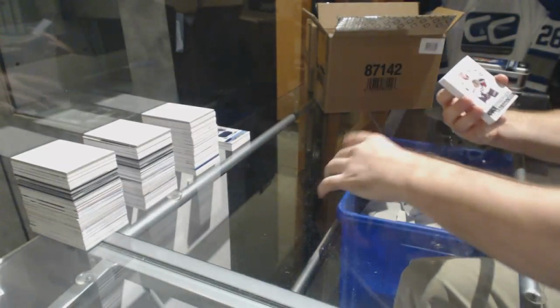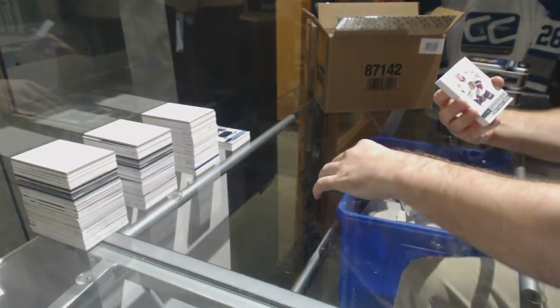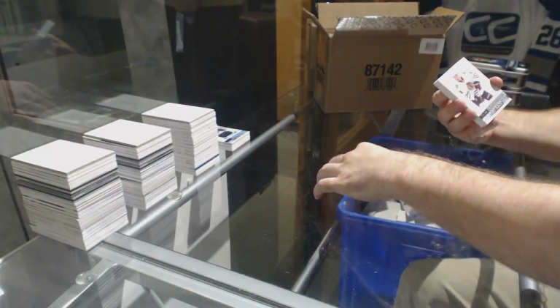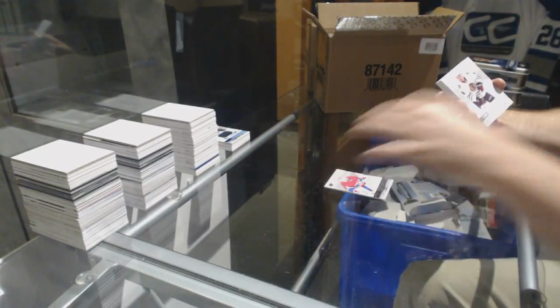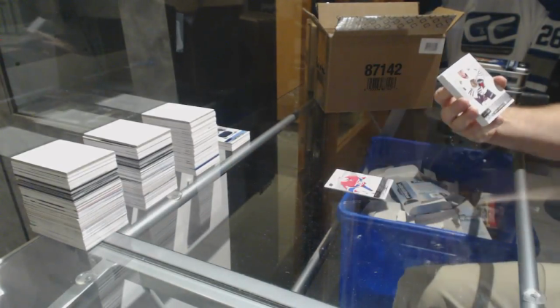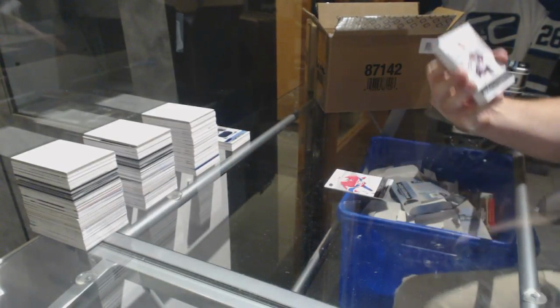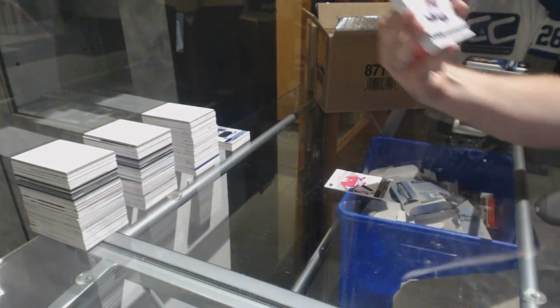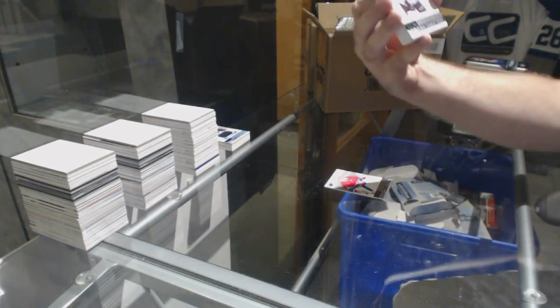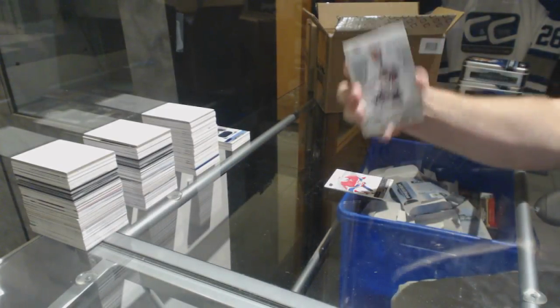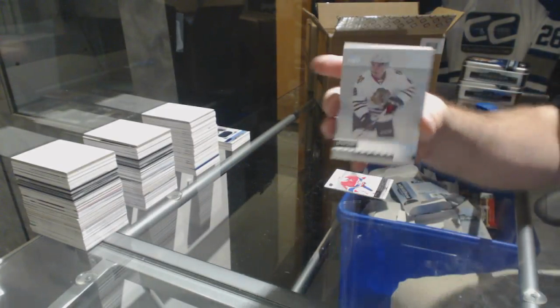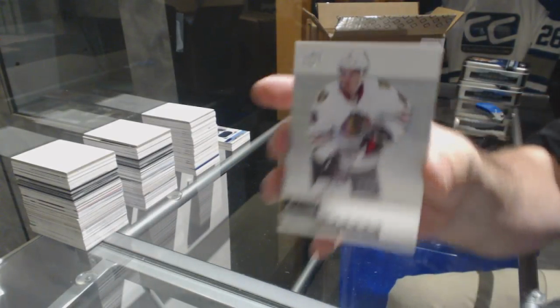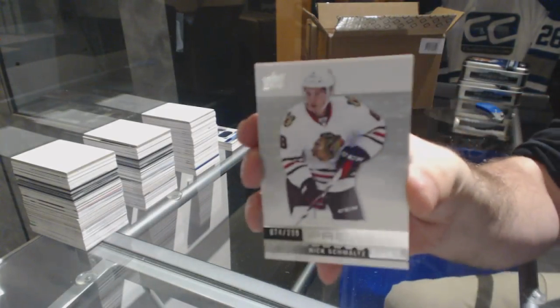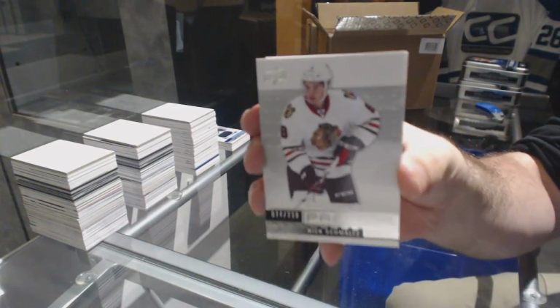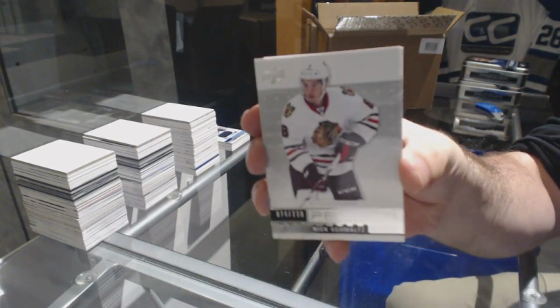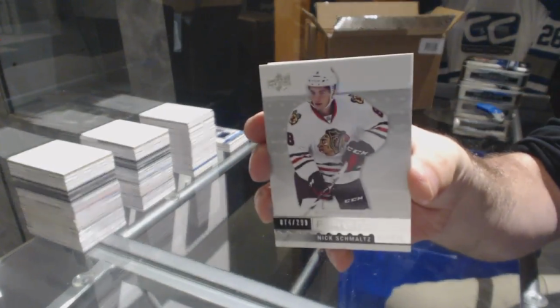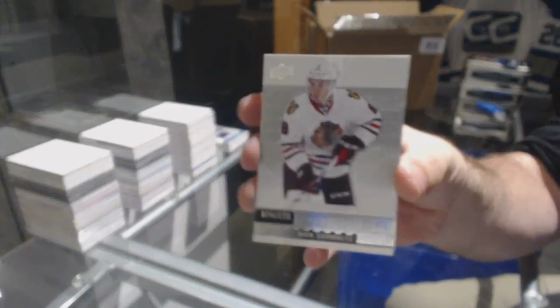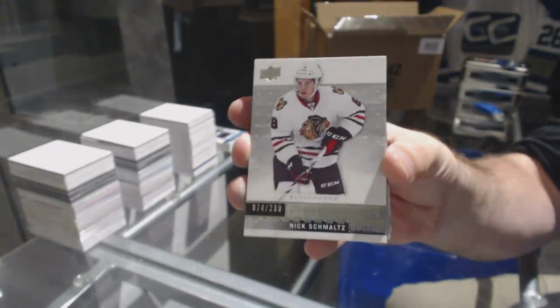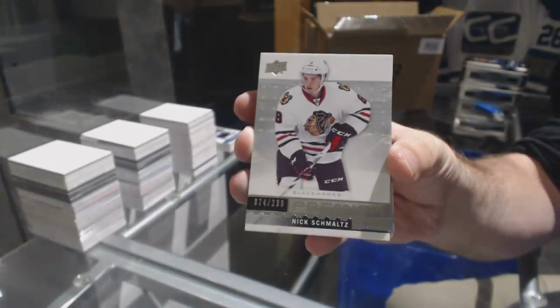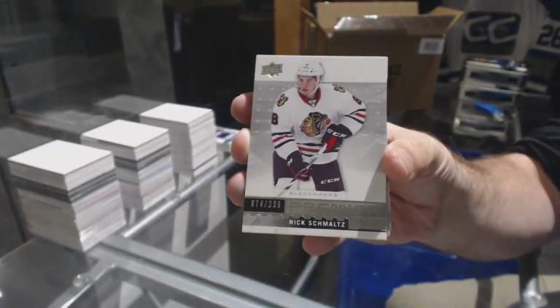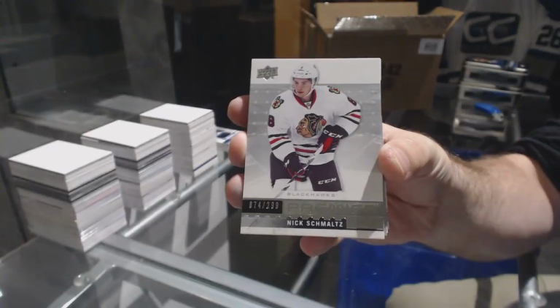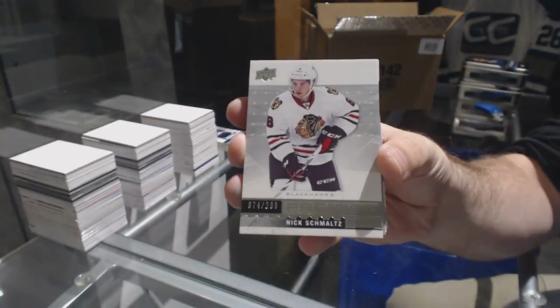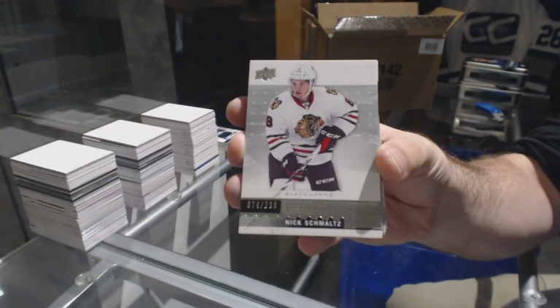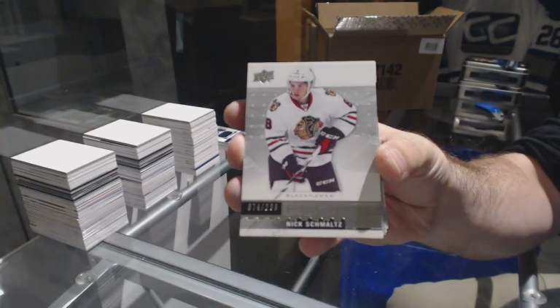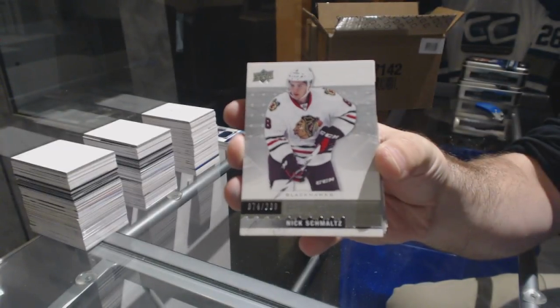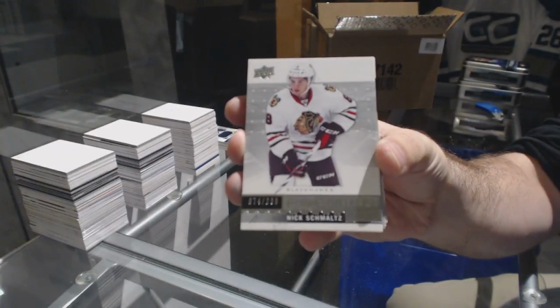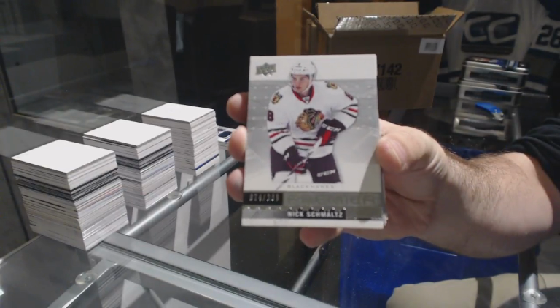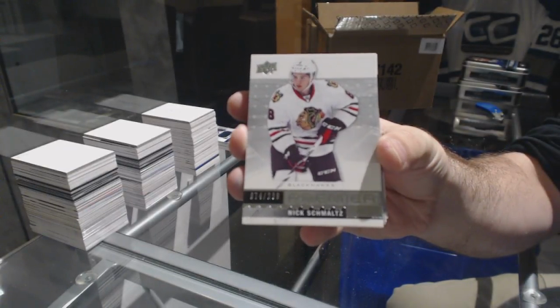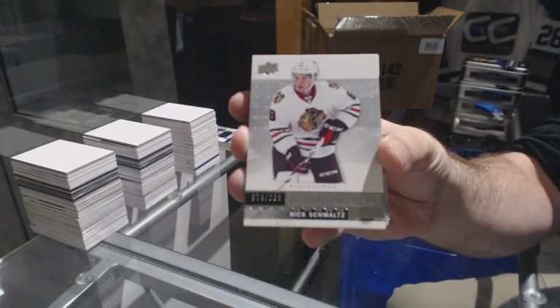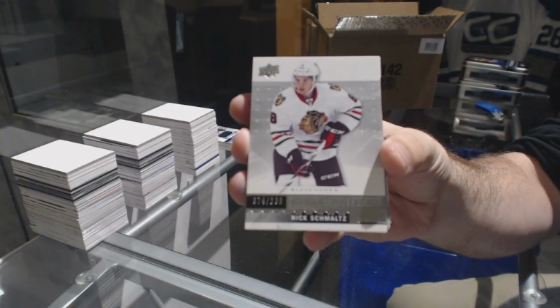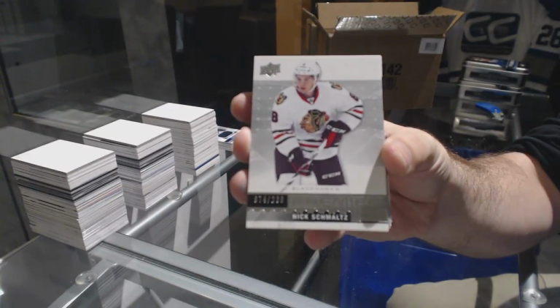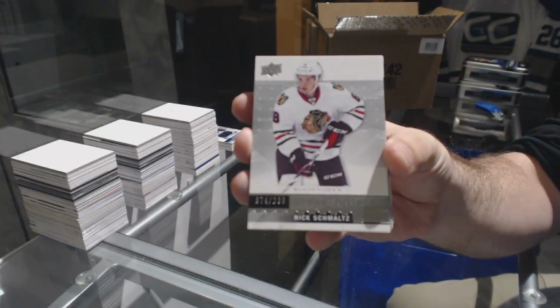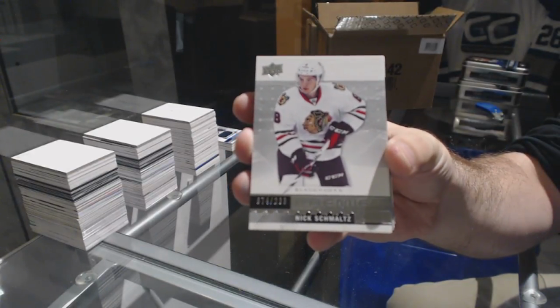For the Hawks, $2.99, Nick Schmaltz. Hopefully that's one of many for you, Denny.